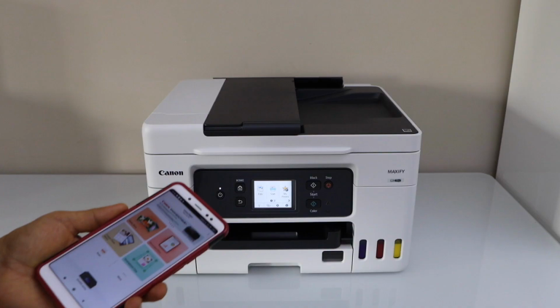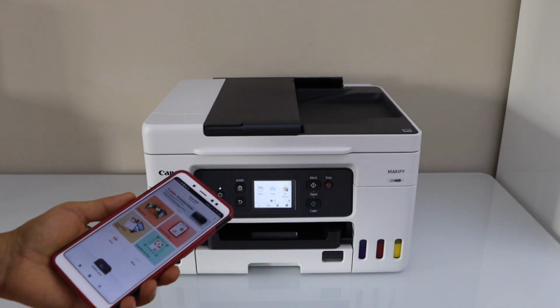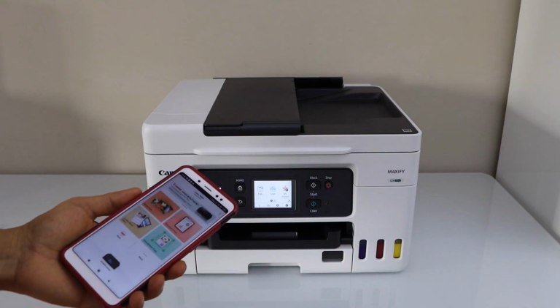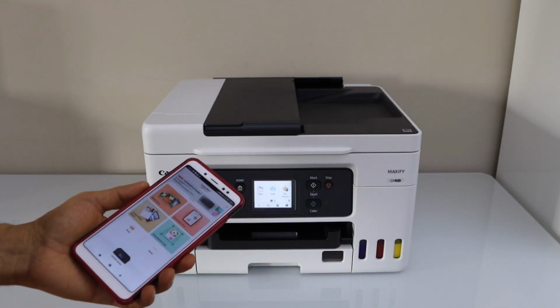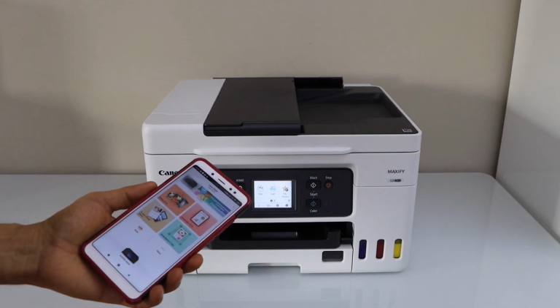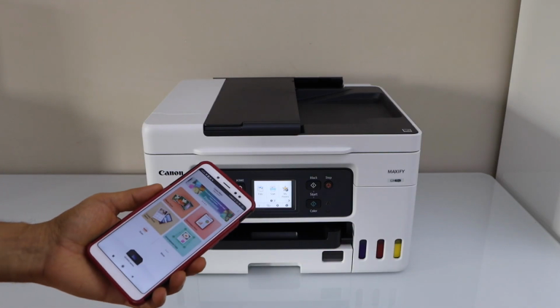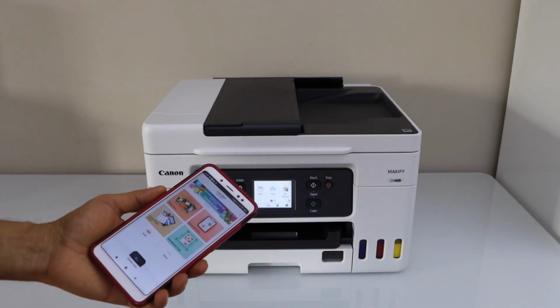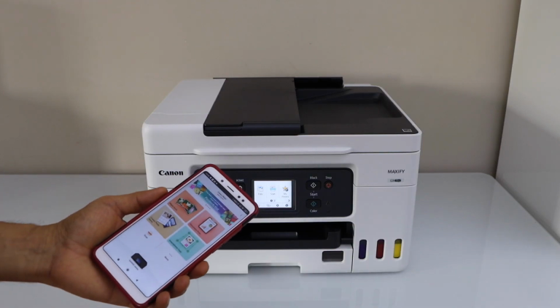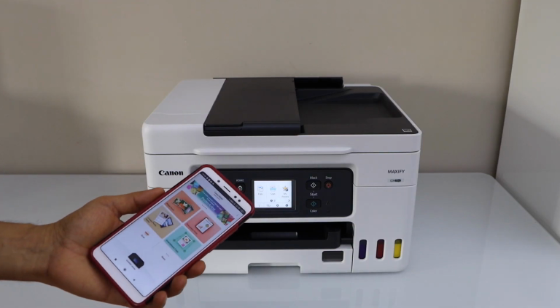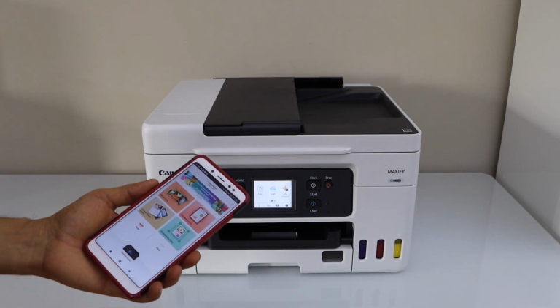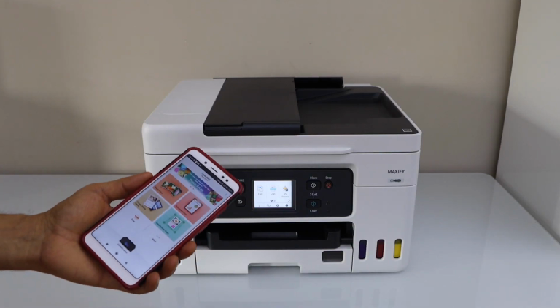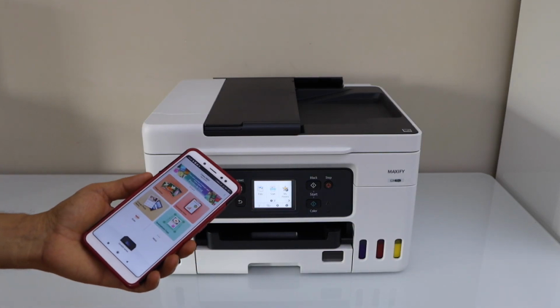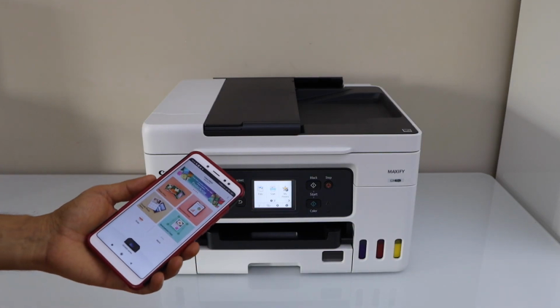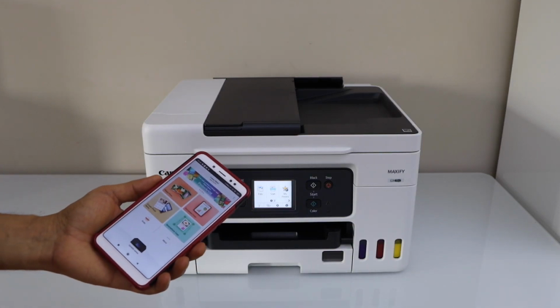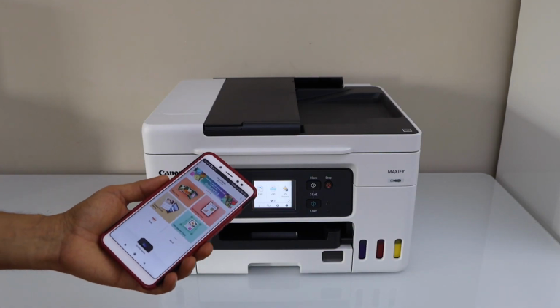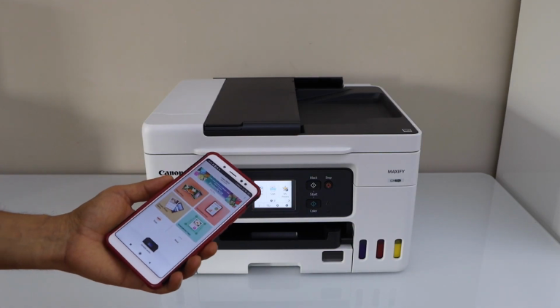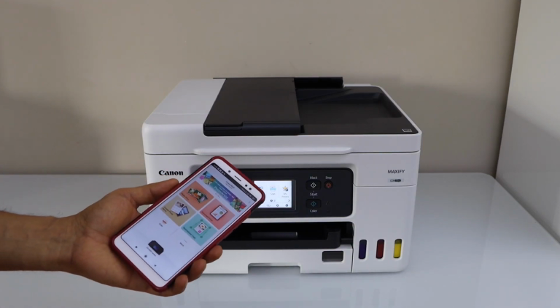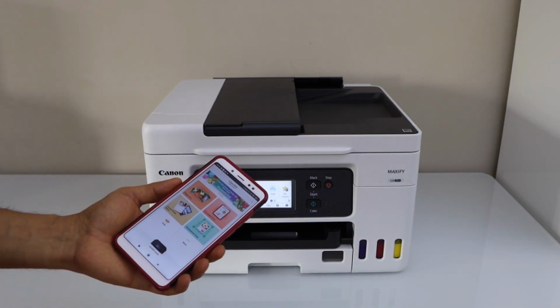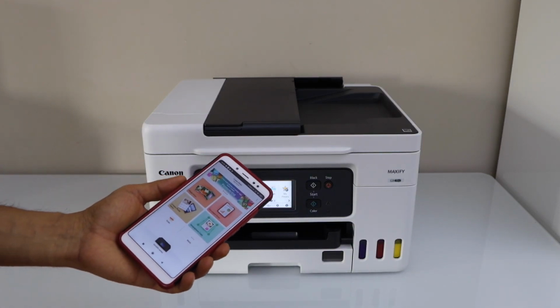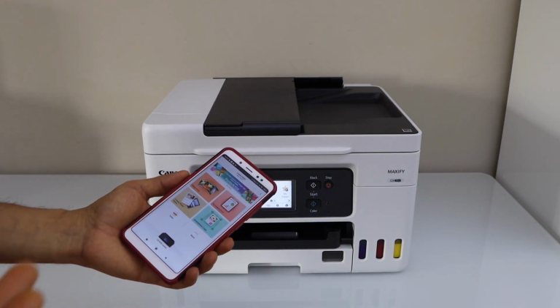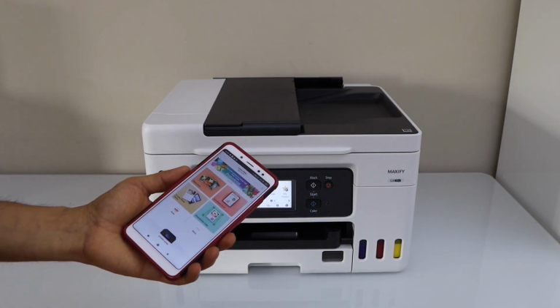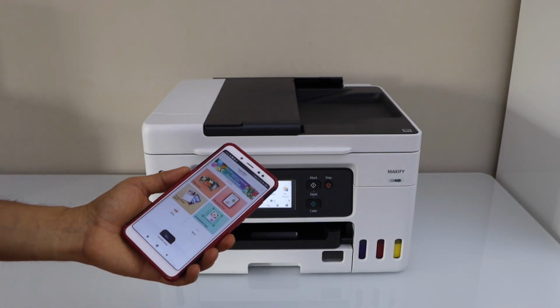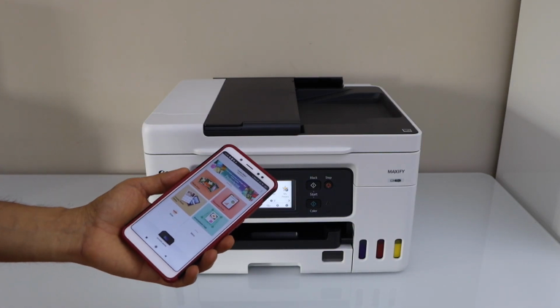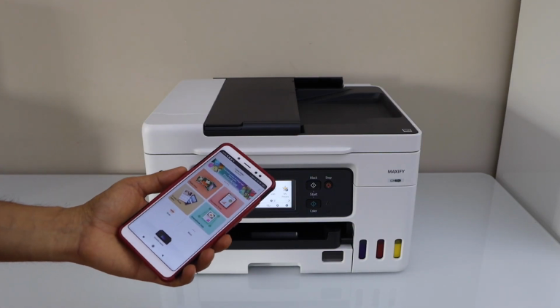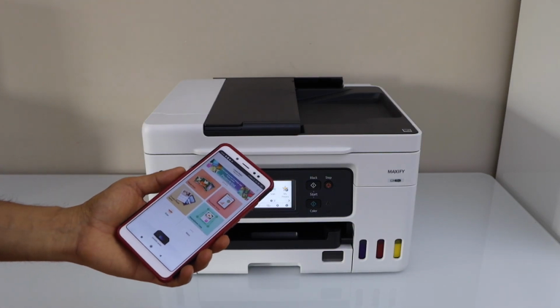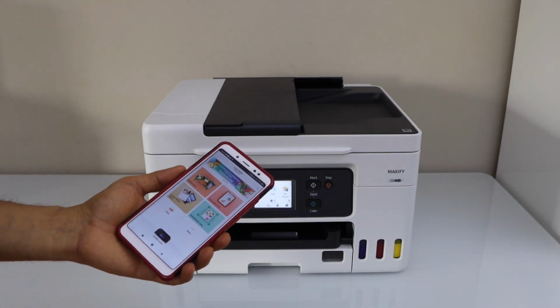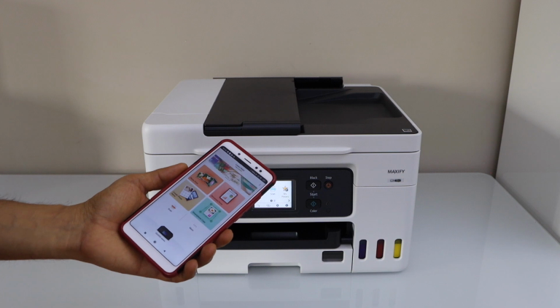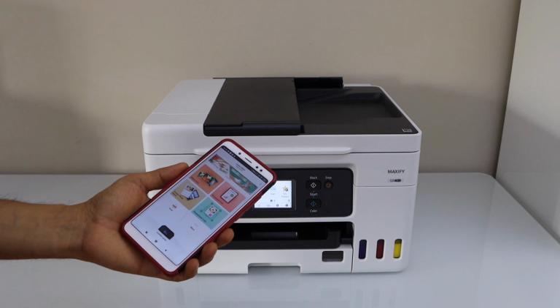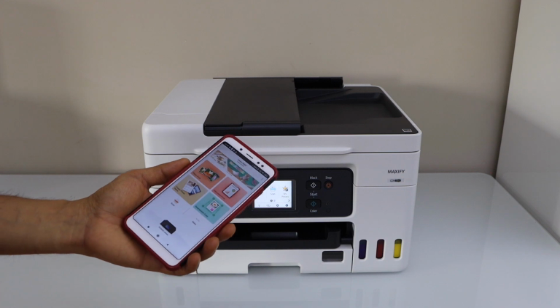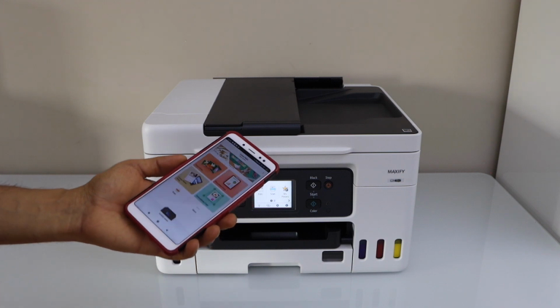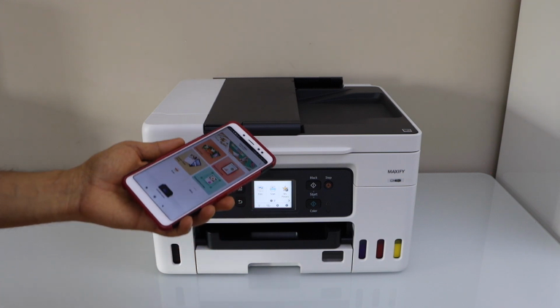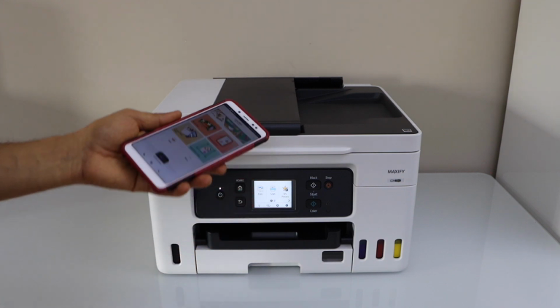So this way we can do the Wi-Fi wireless setup of this printer. Thanks for watching.